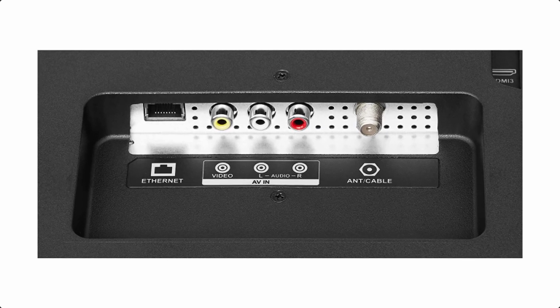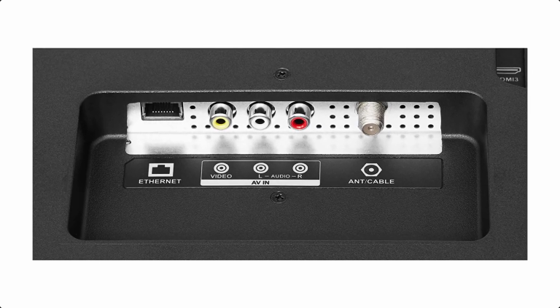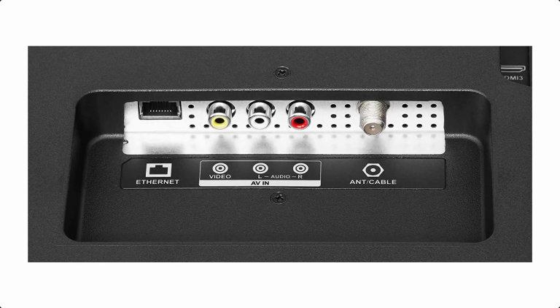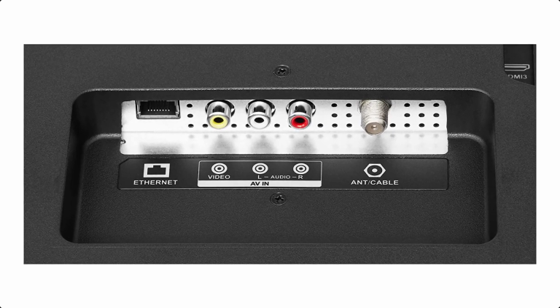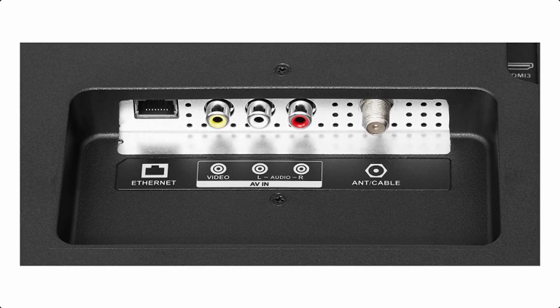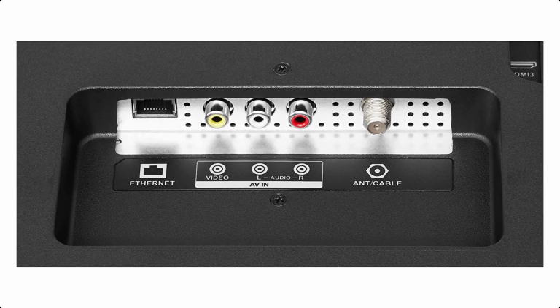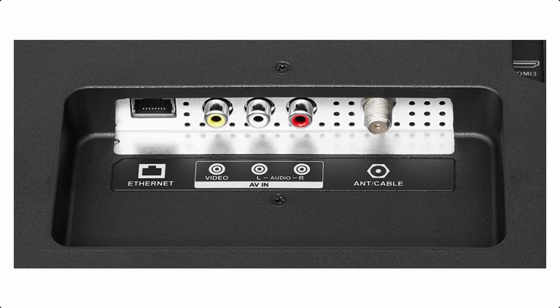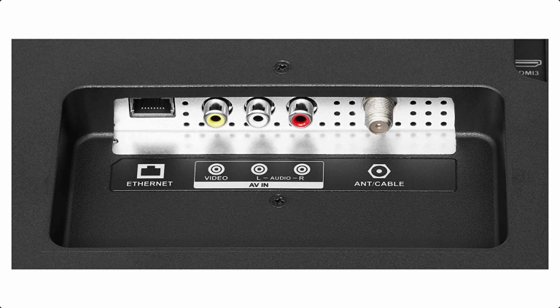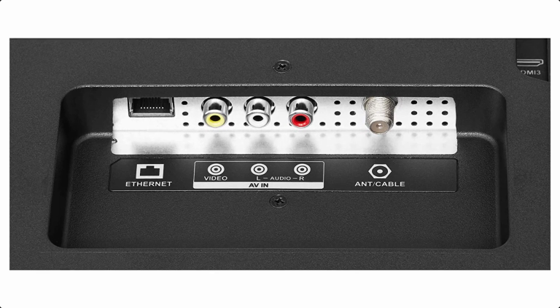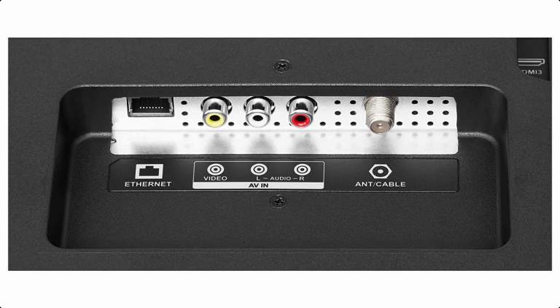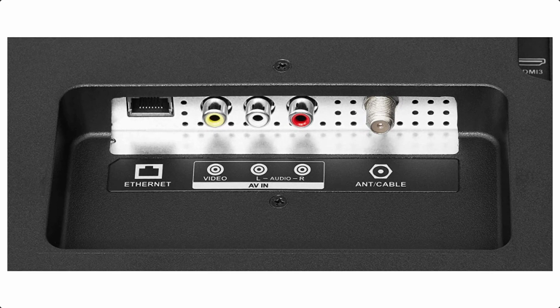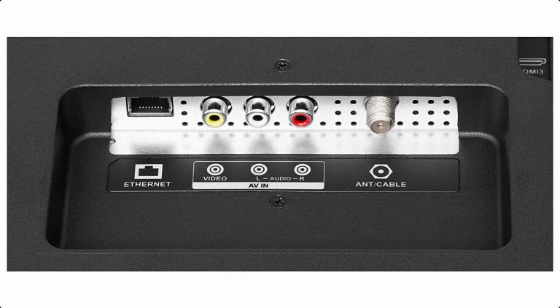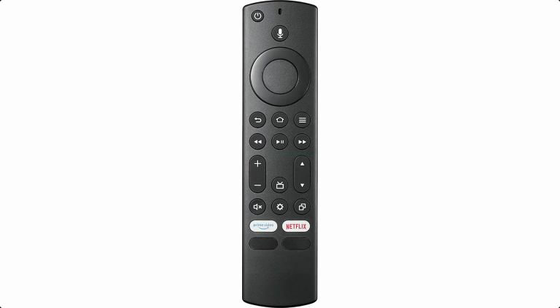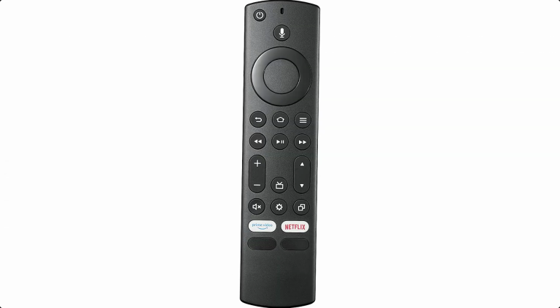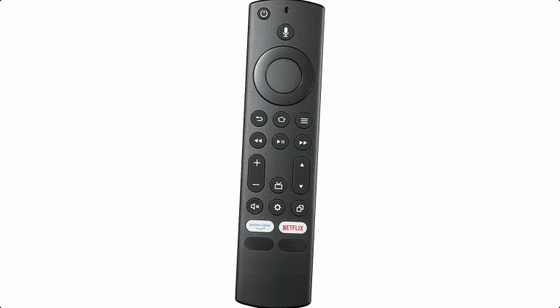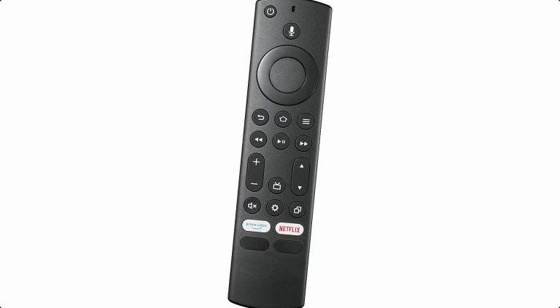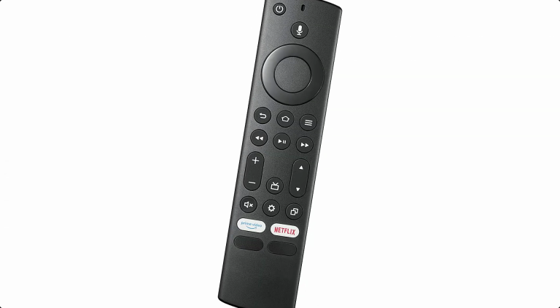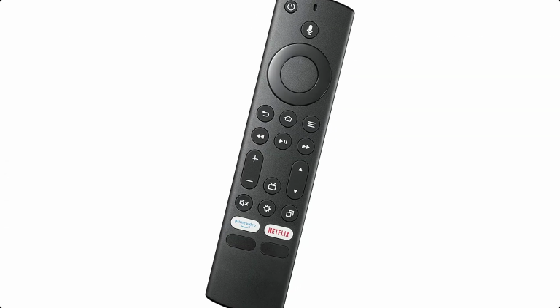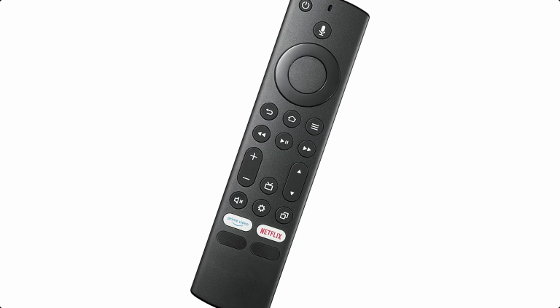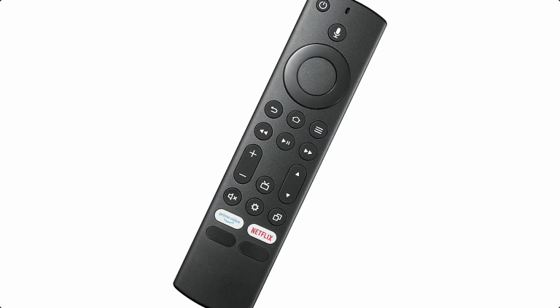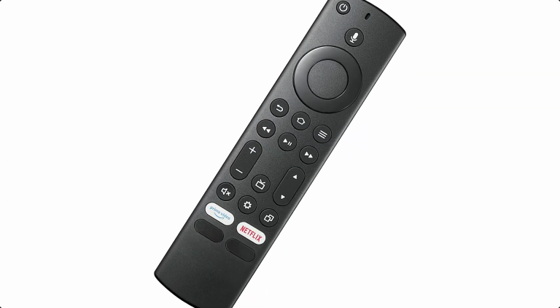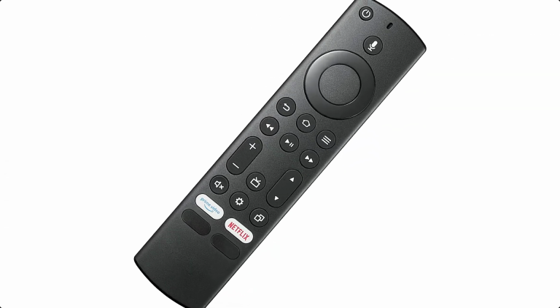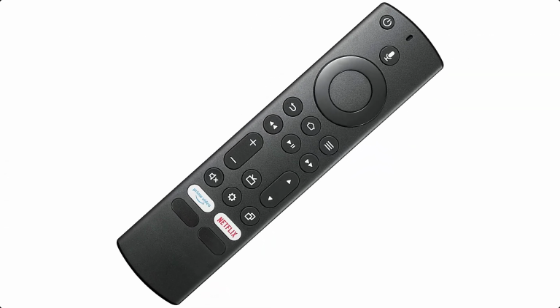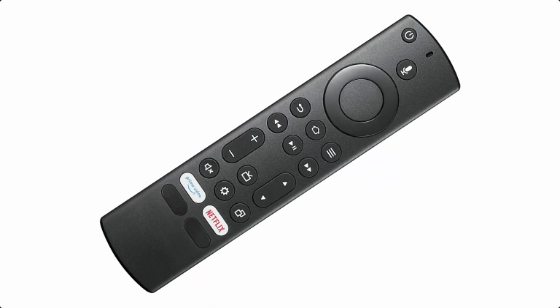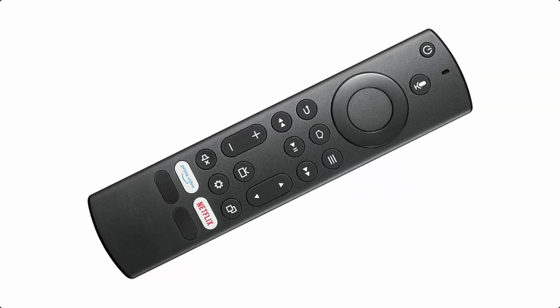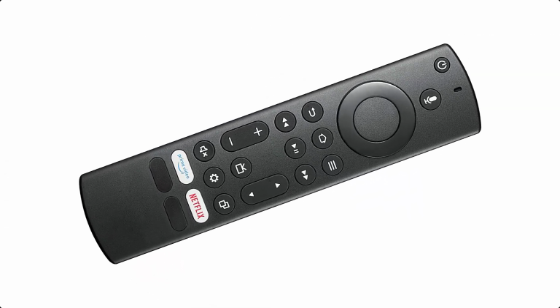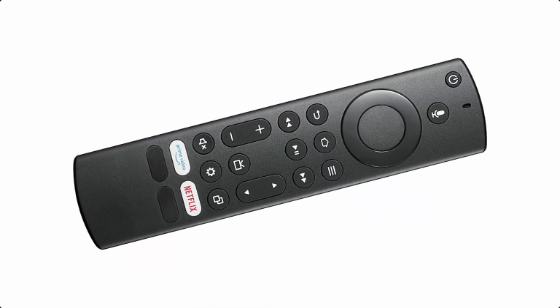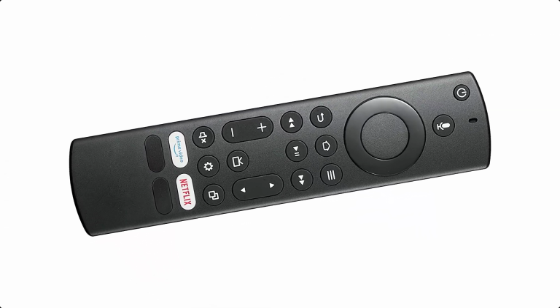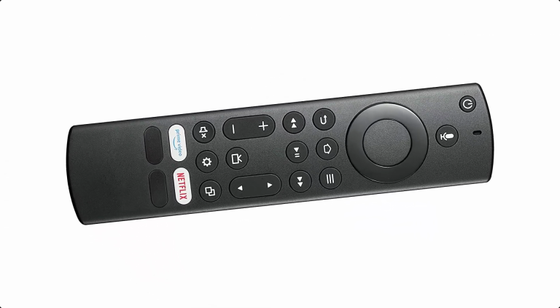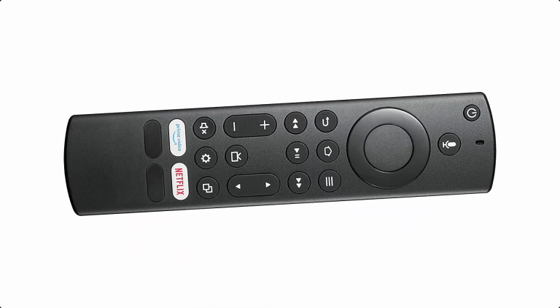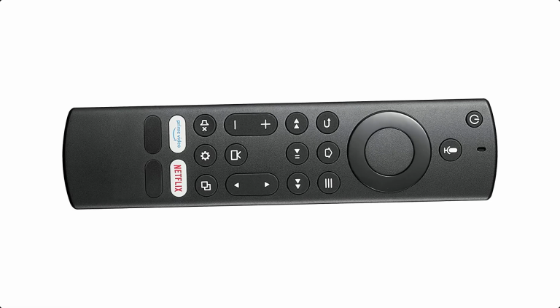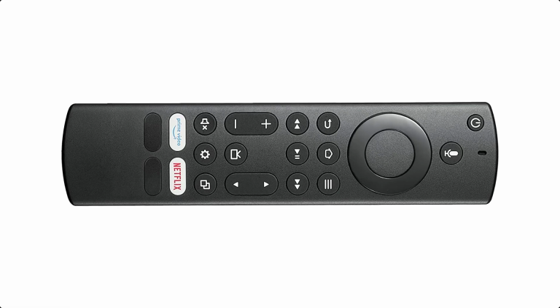It is a great starter TV for a child, and although it is small, it has good quality sound and lots of different apps to choose from.